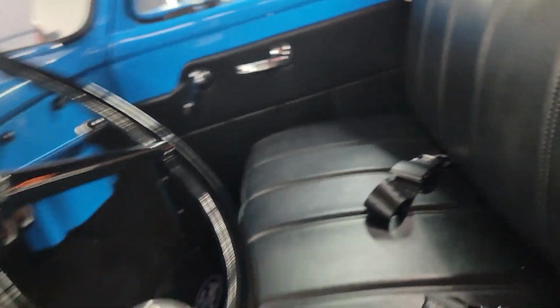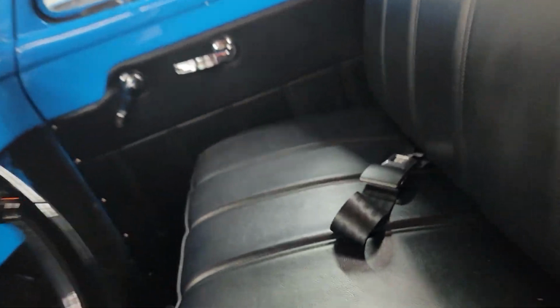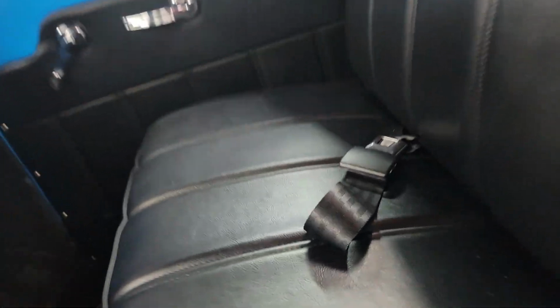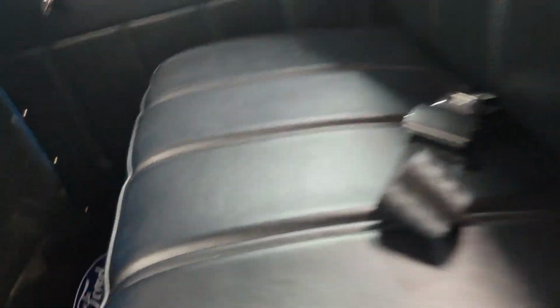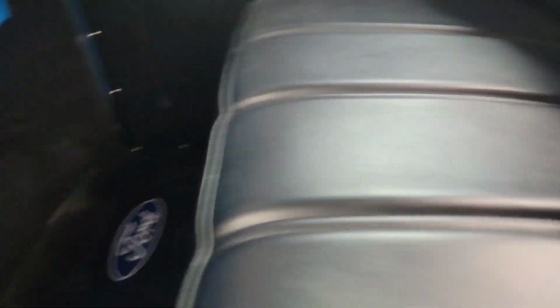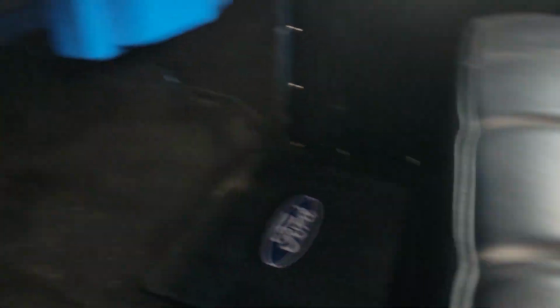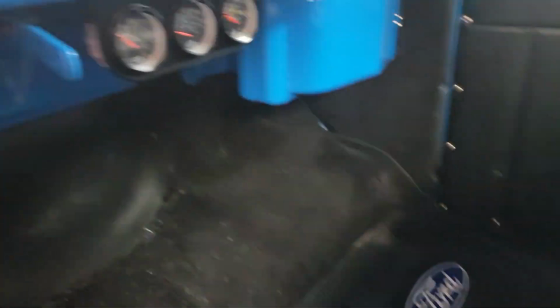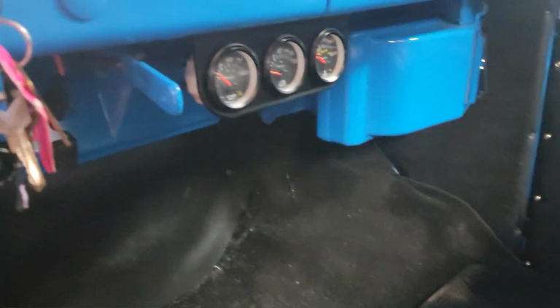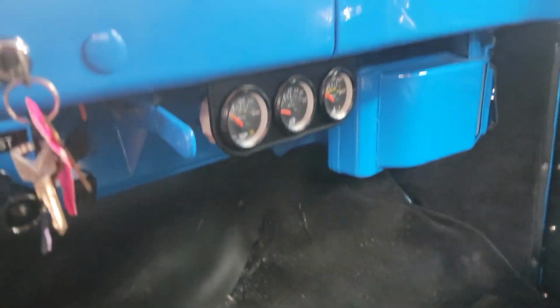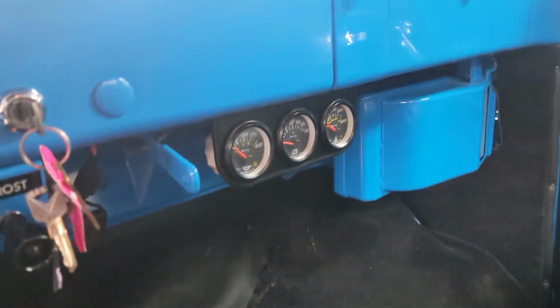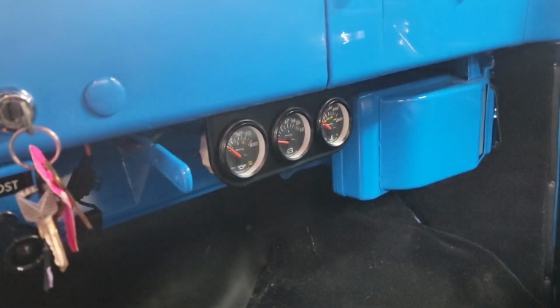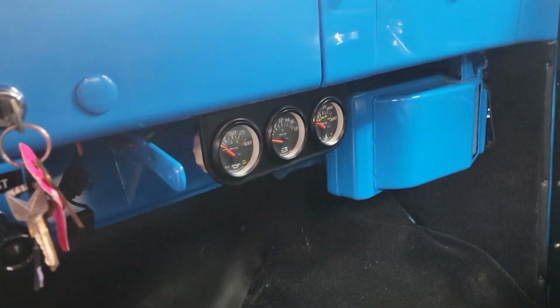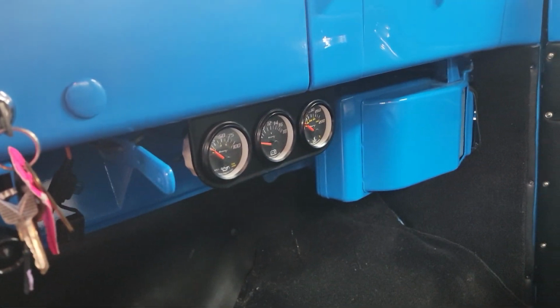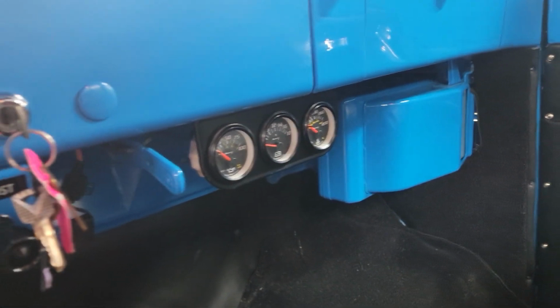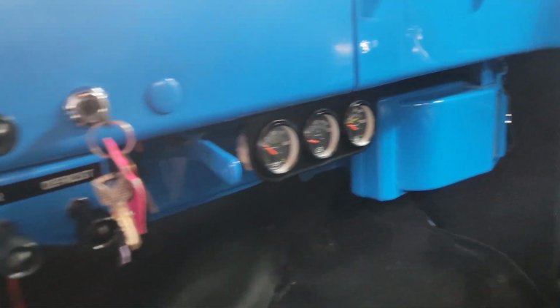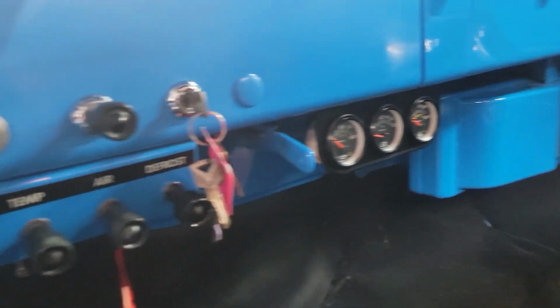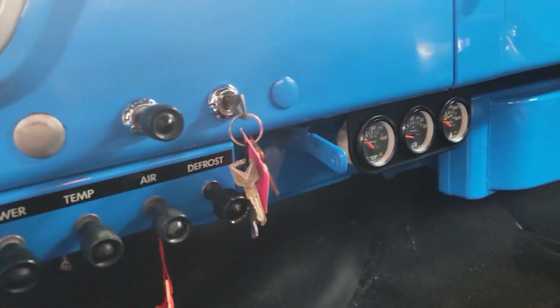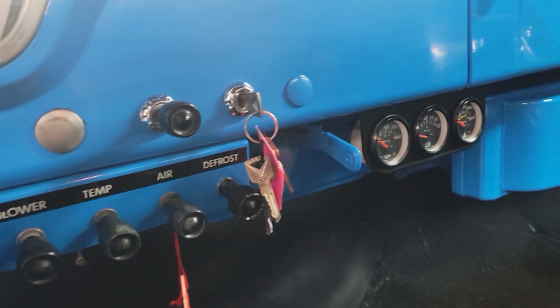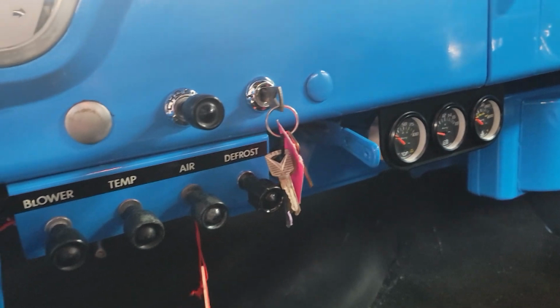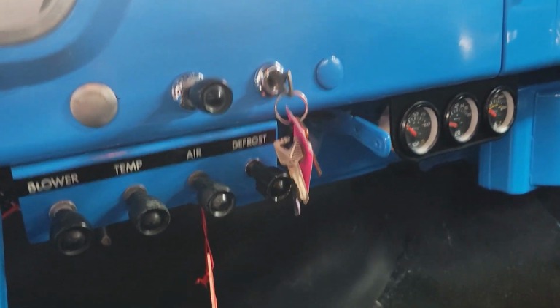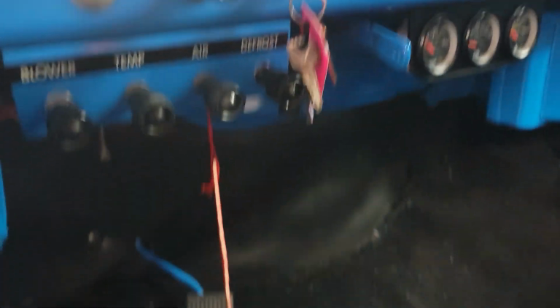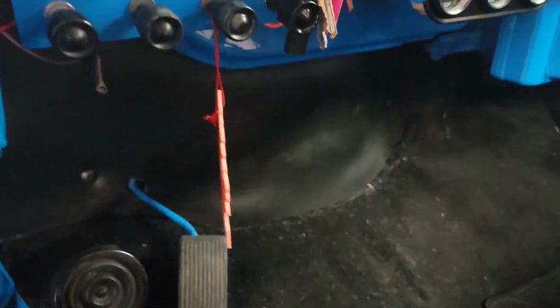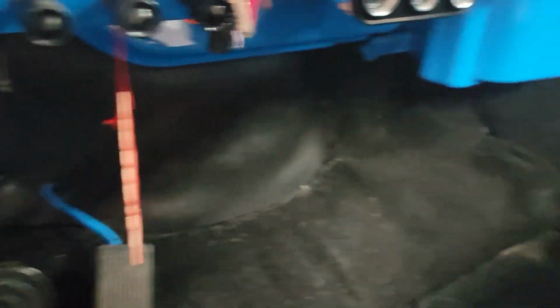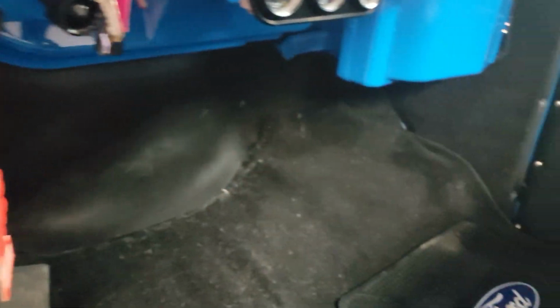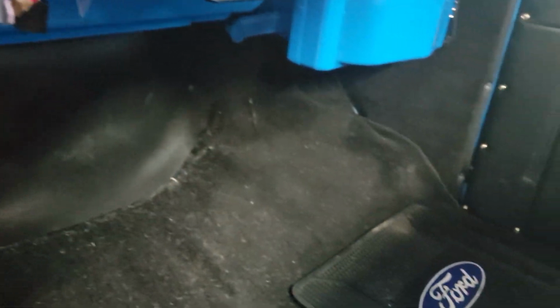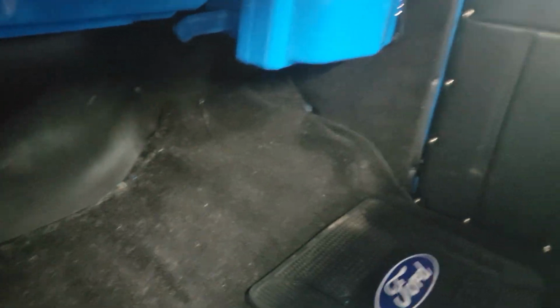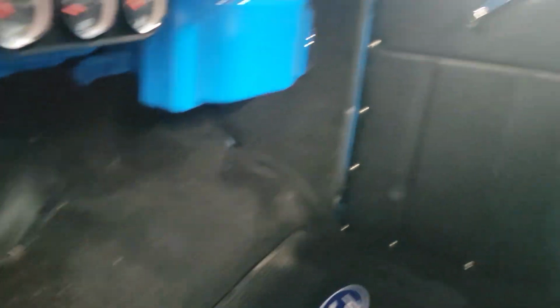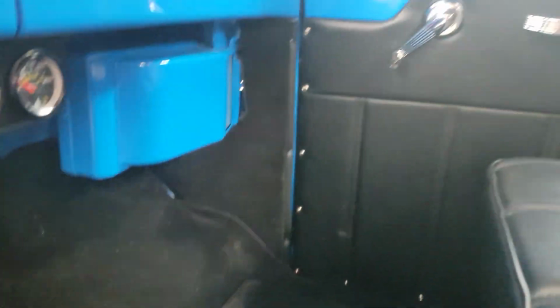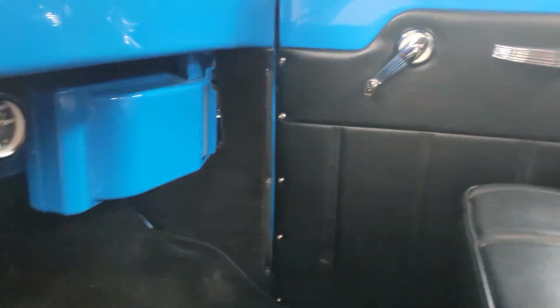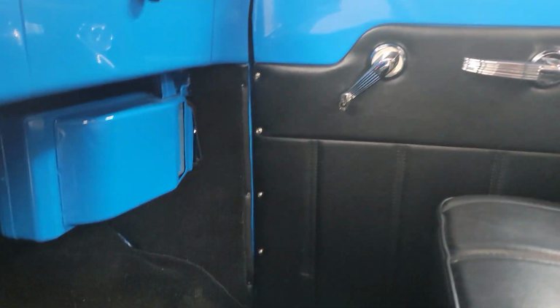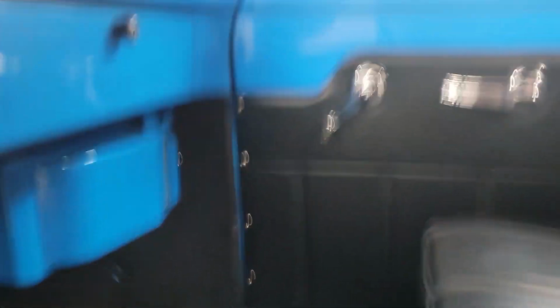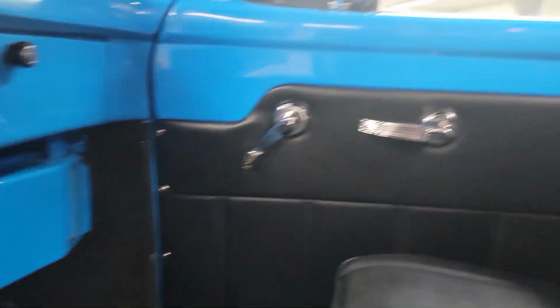Got some aftermarket gauges mounted underneath. It's a neat little truck, that's for sure.